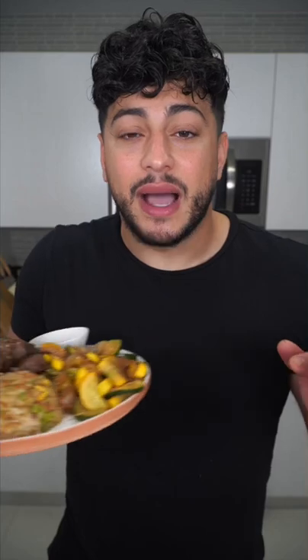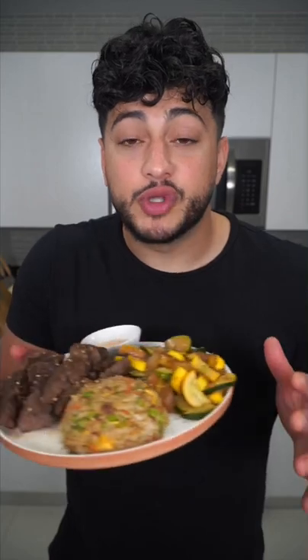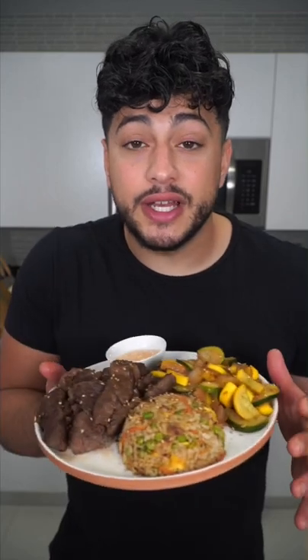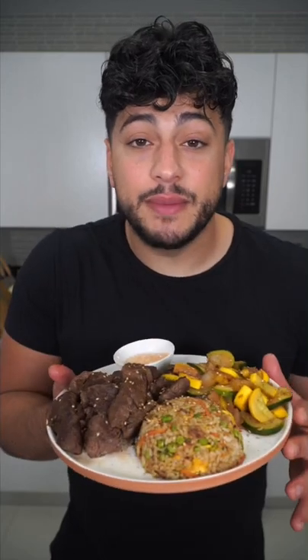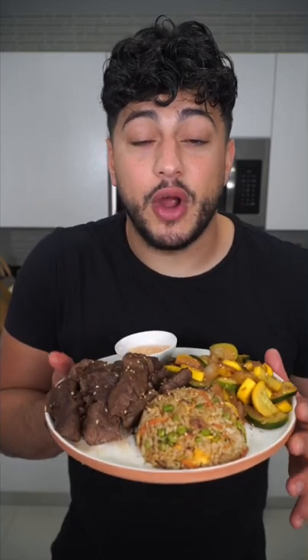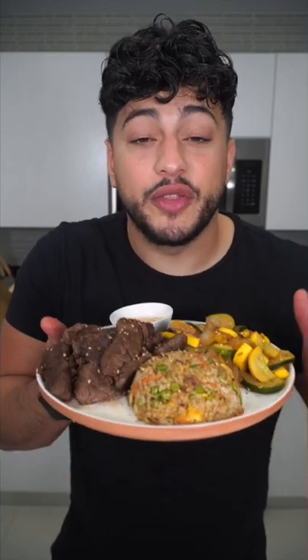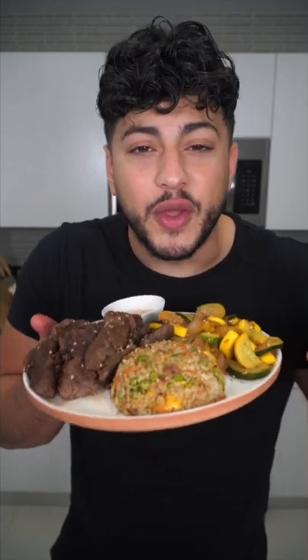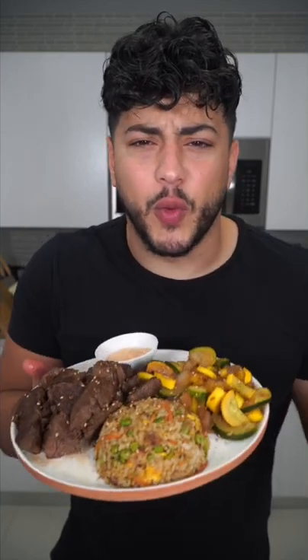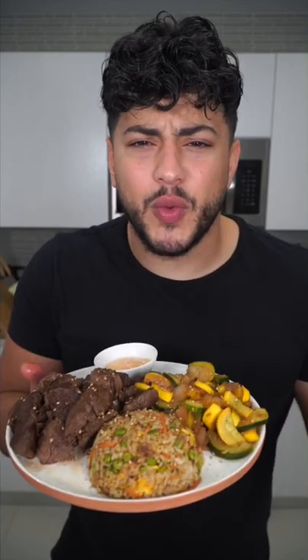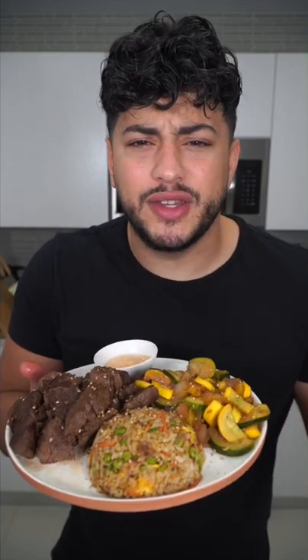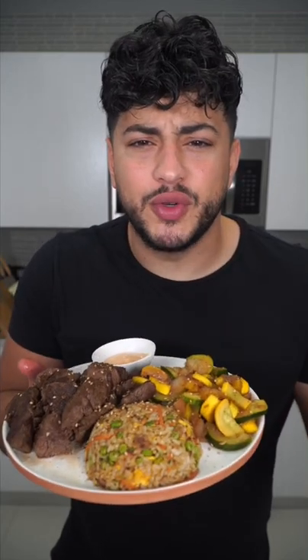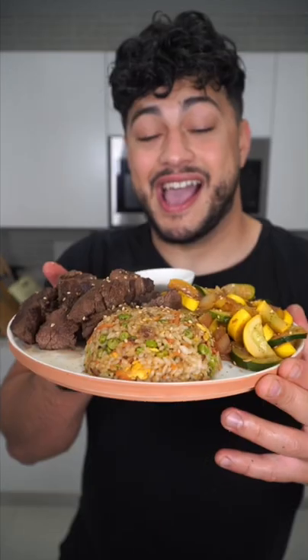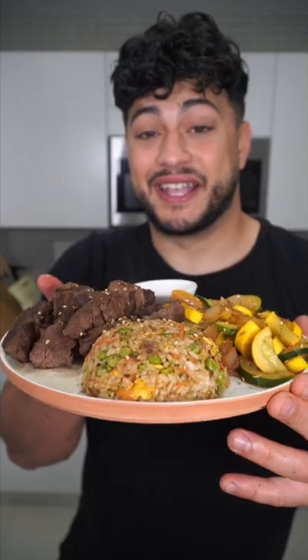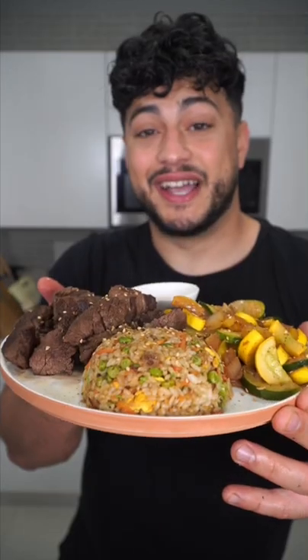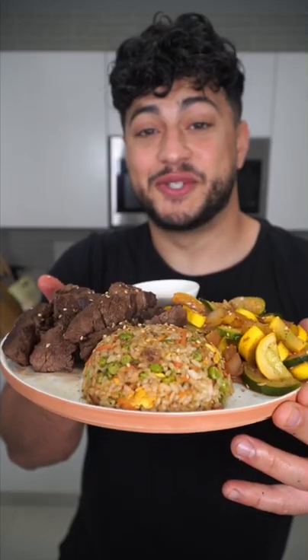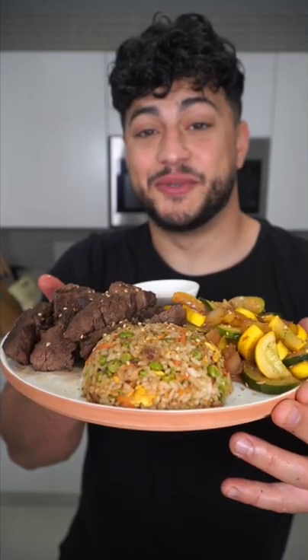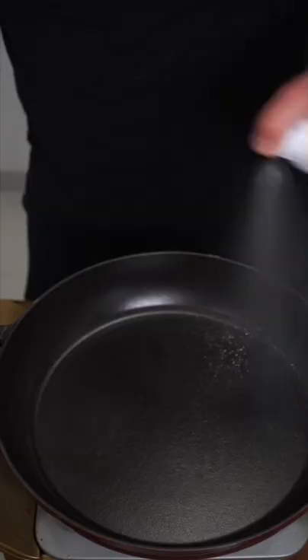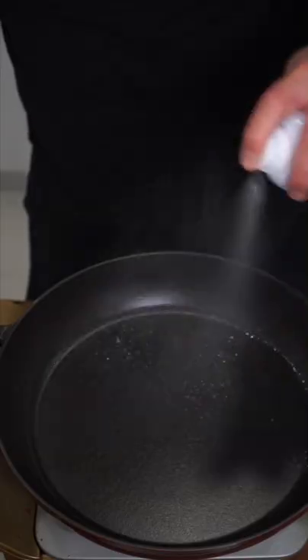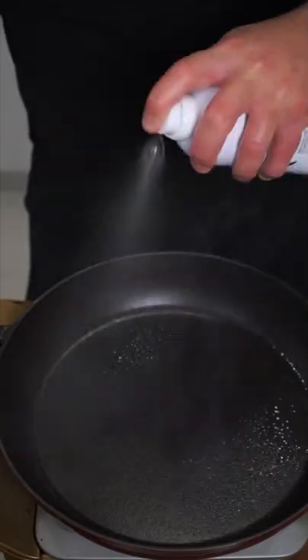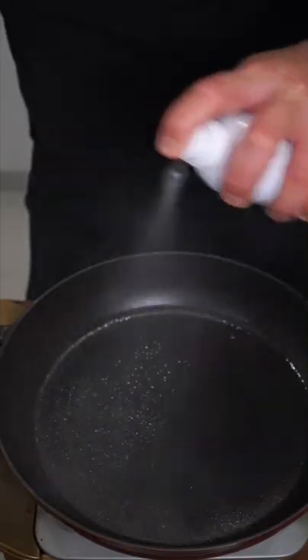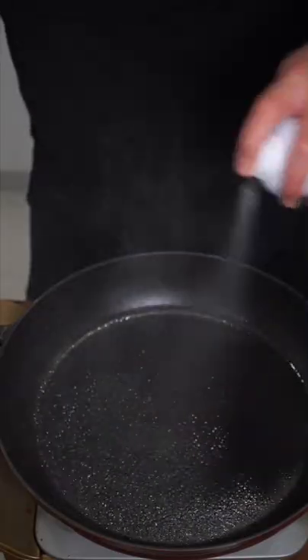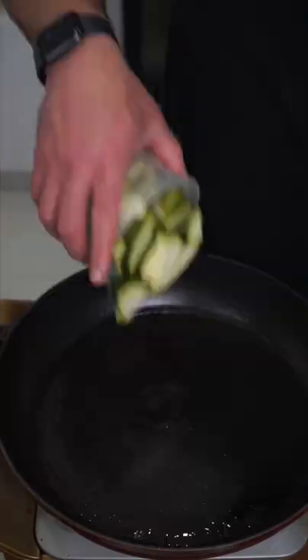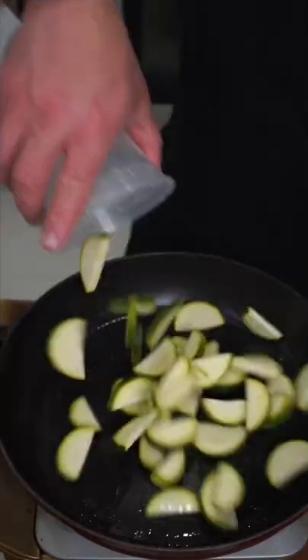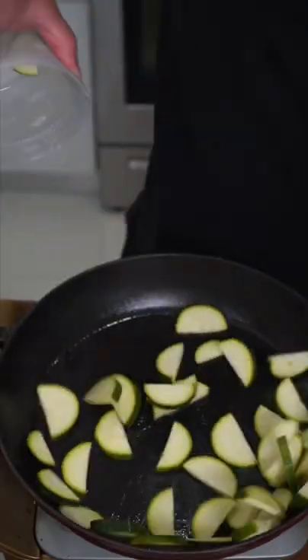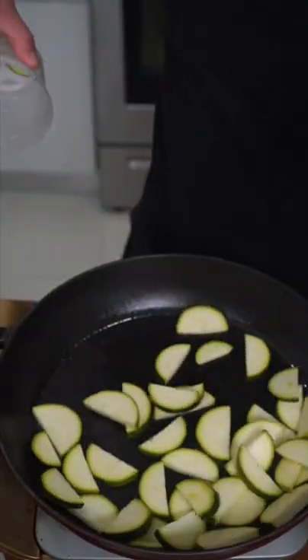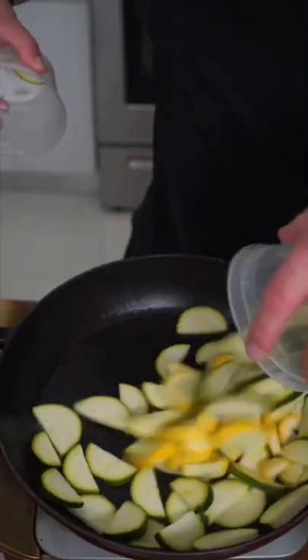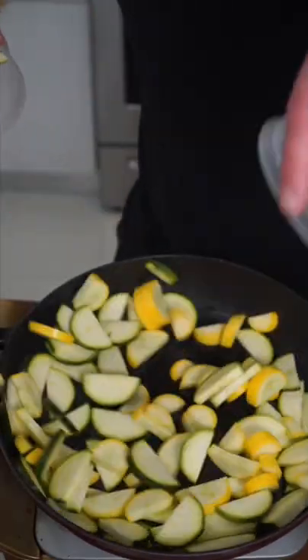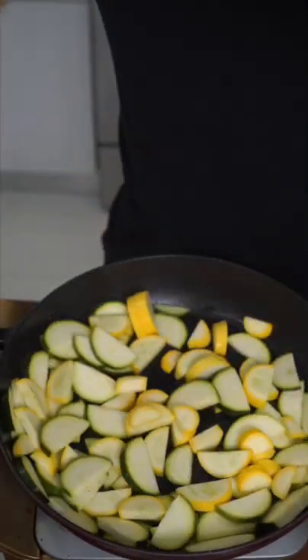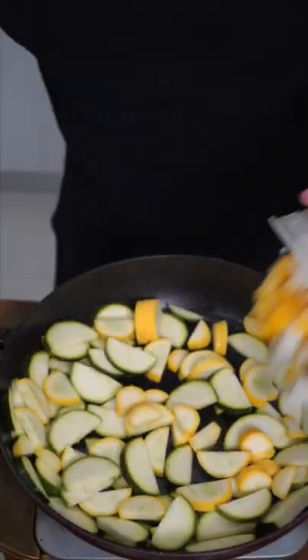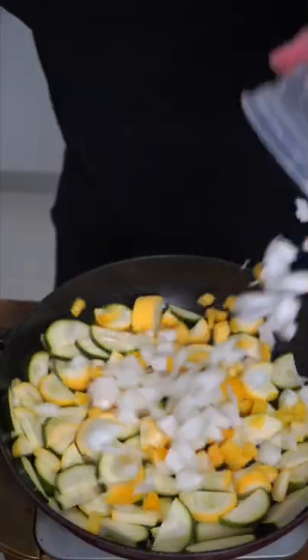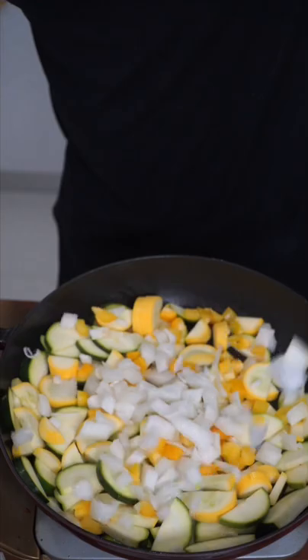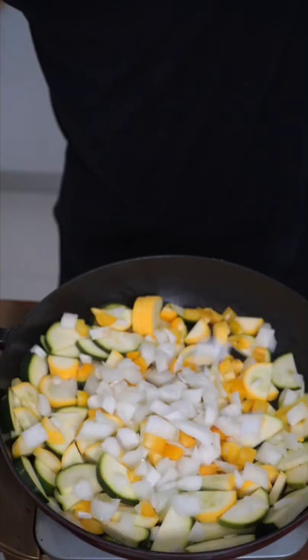I'm trying to eat more healthy. What do I do? I got you. Avocado oil, zucchini, squash, onion and pepper.